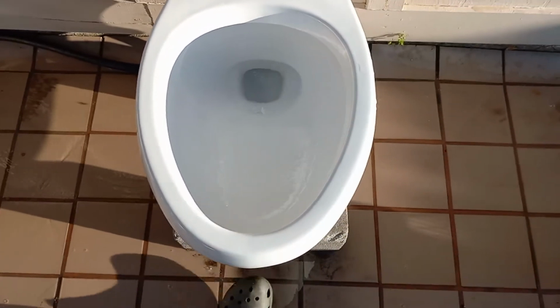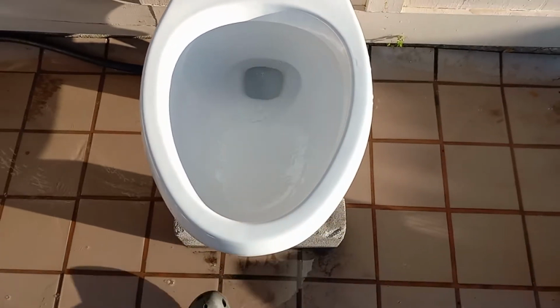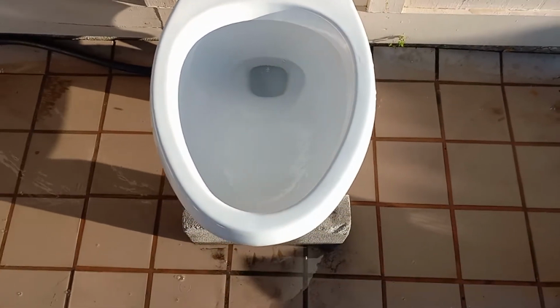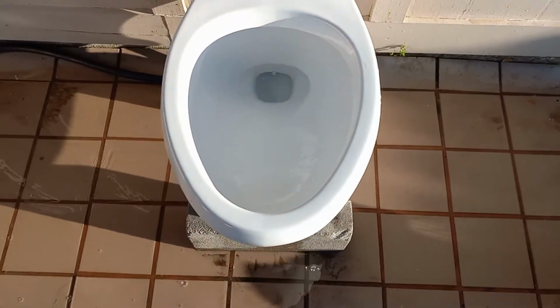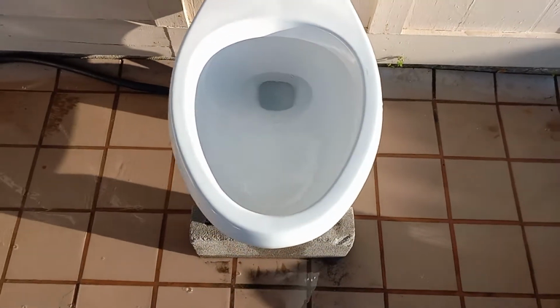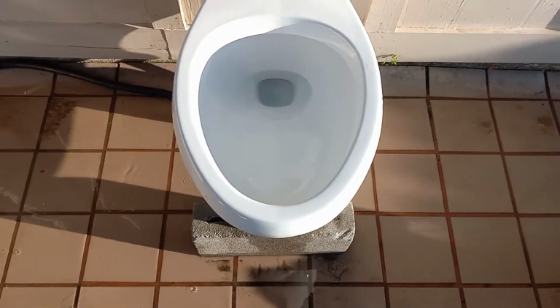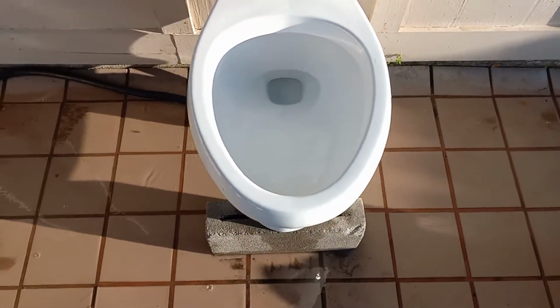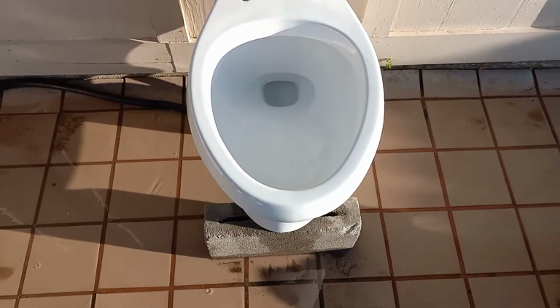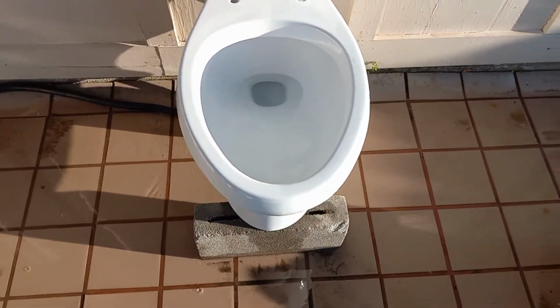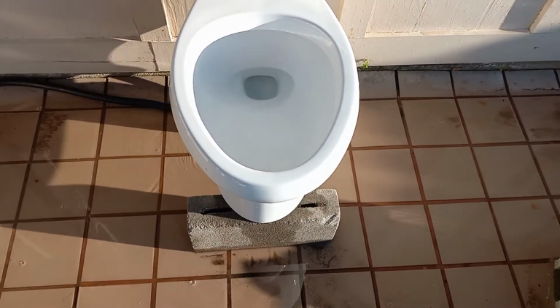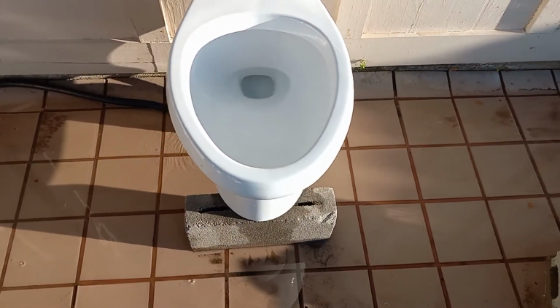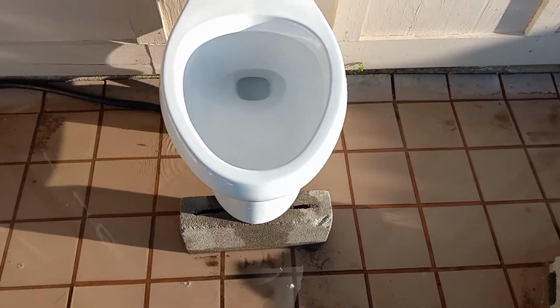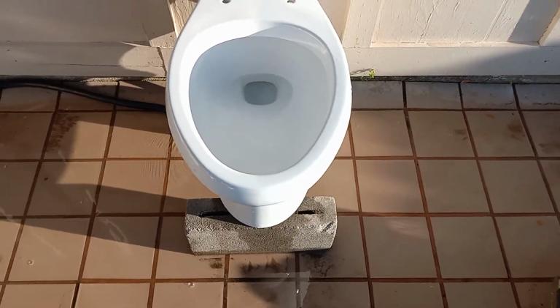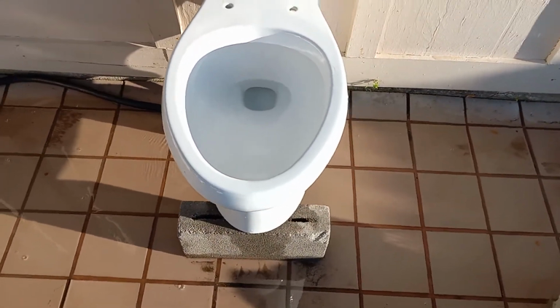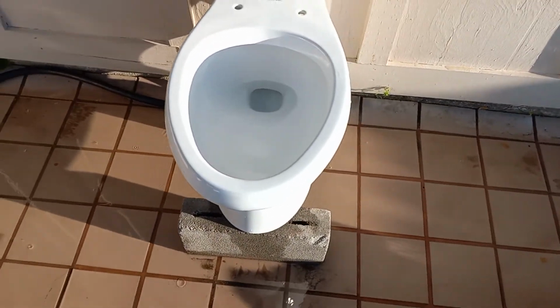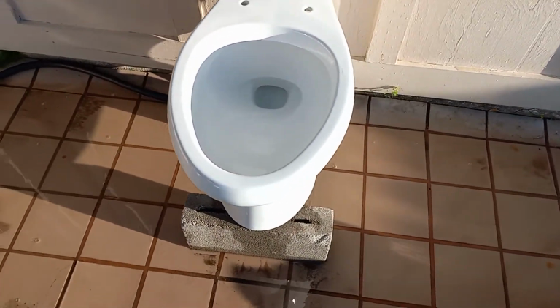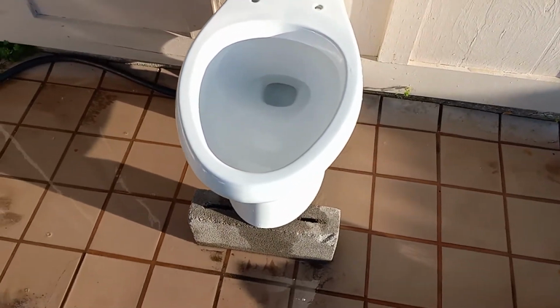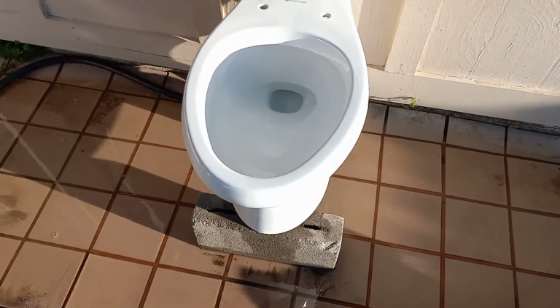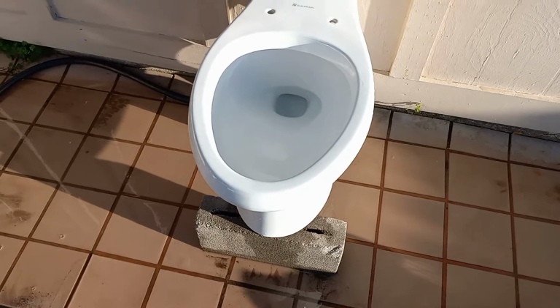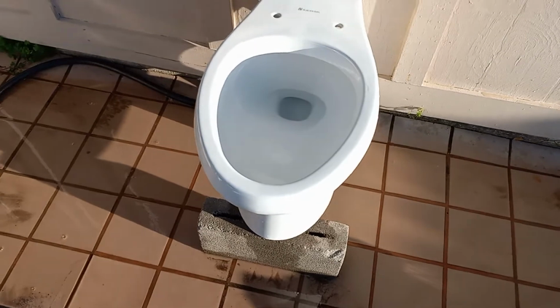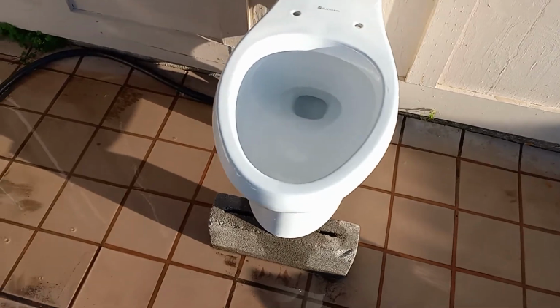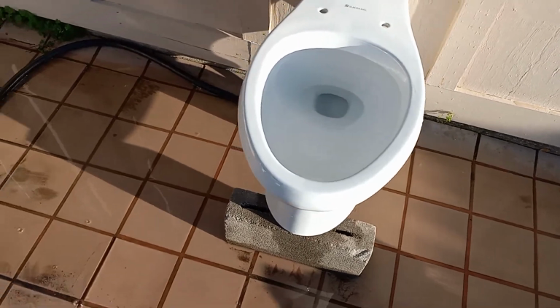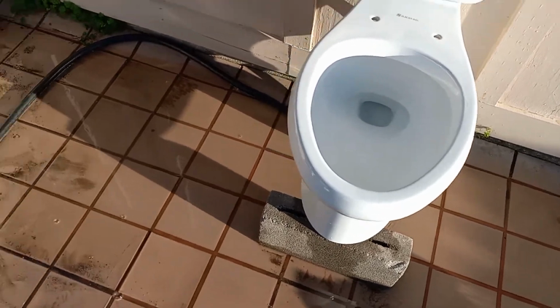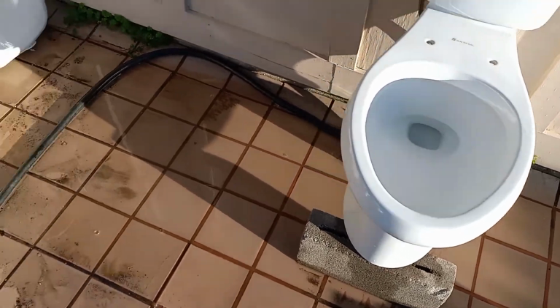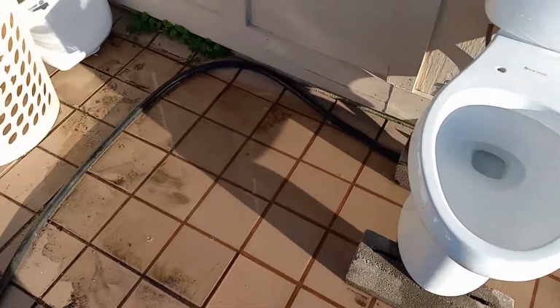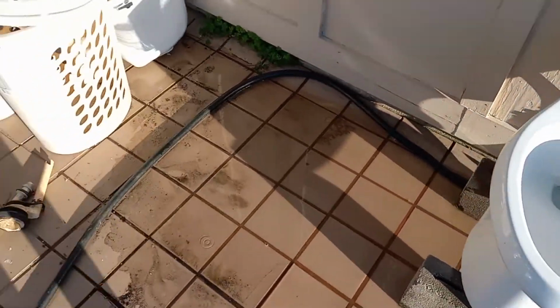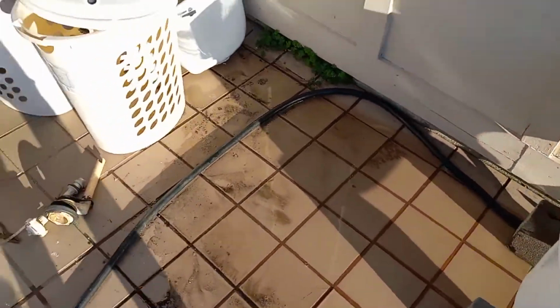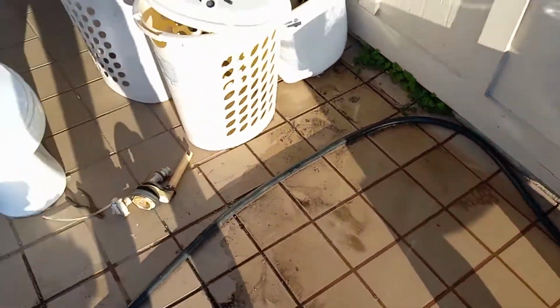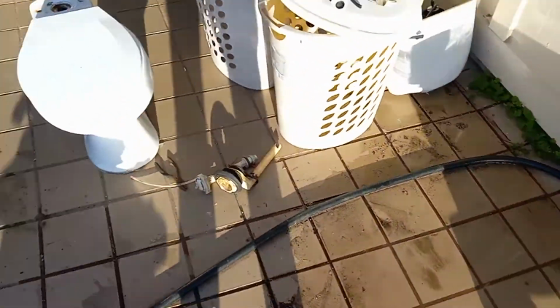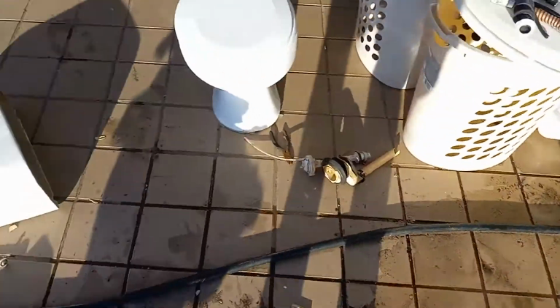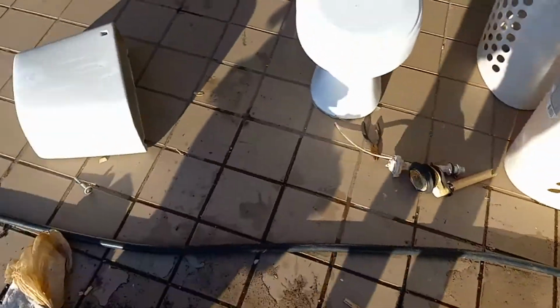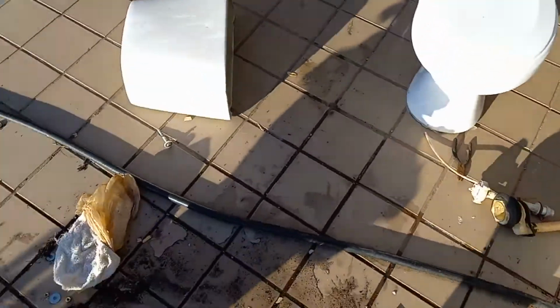Of course the flush is too short — it's a one gallon toilet. So now let's see how it does on a washcloth.